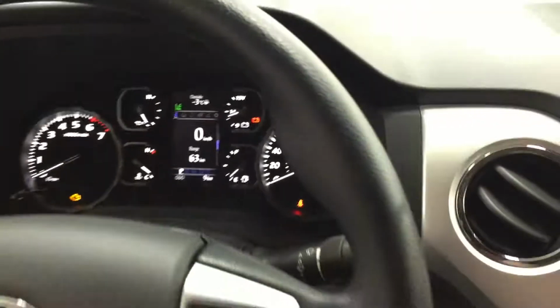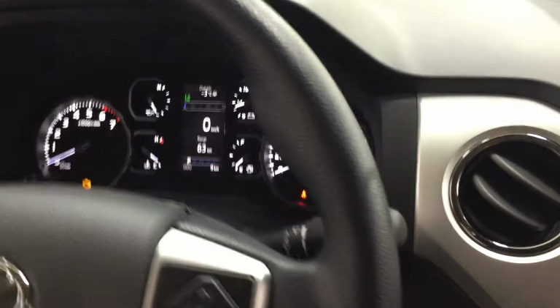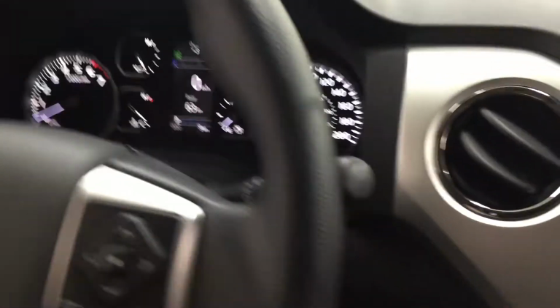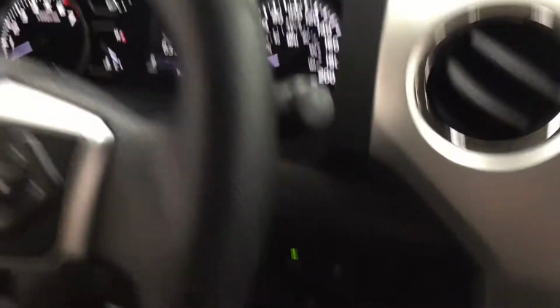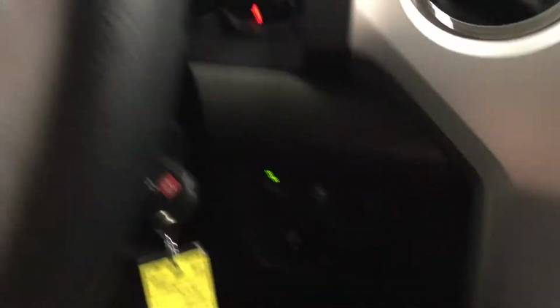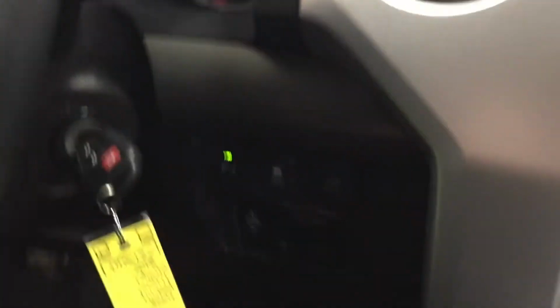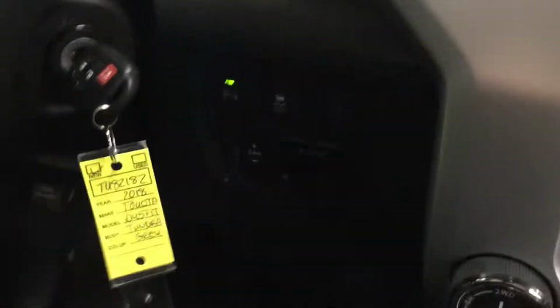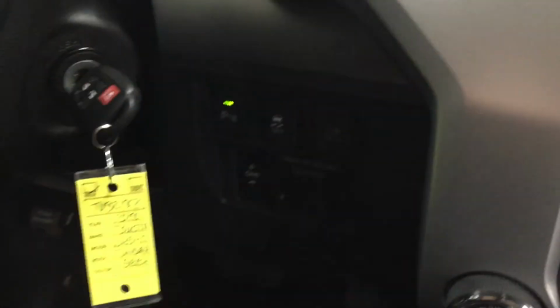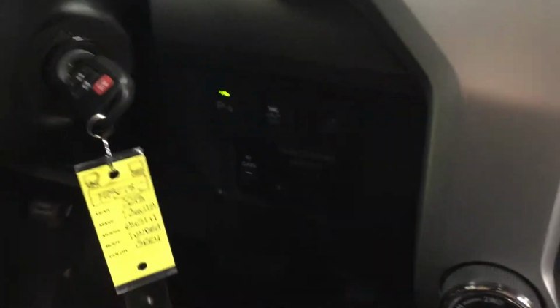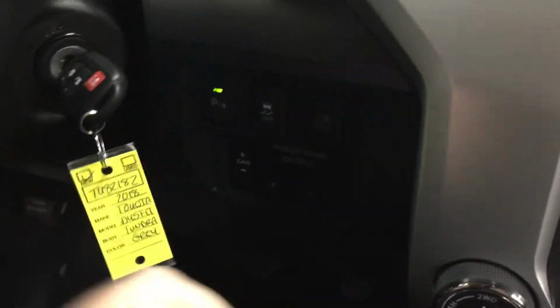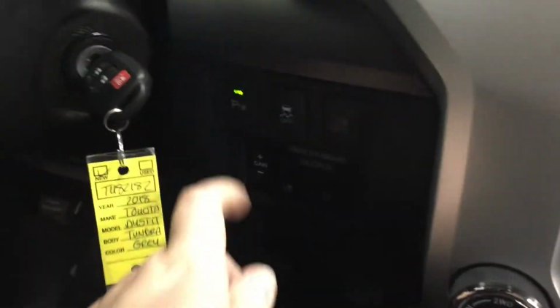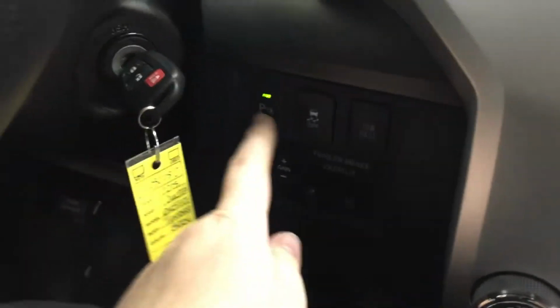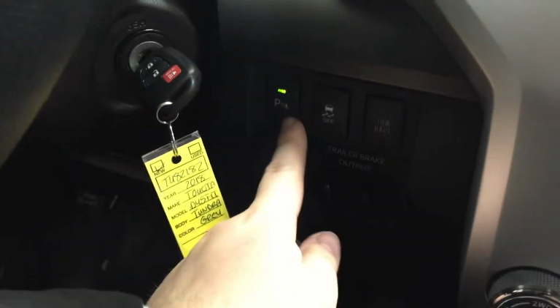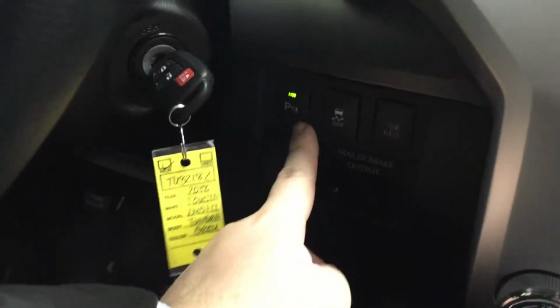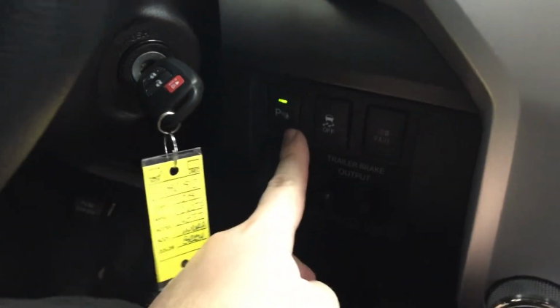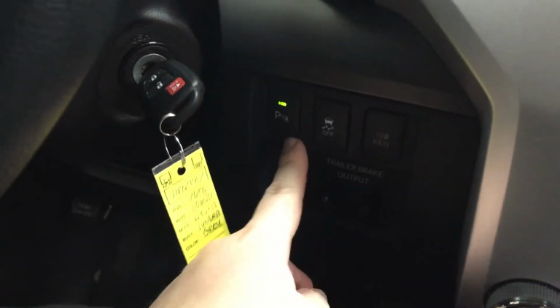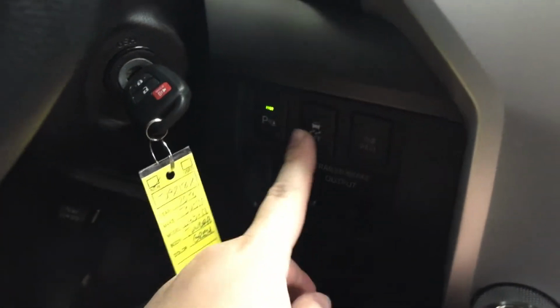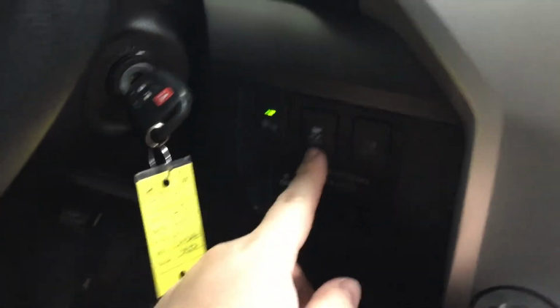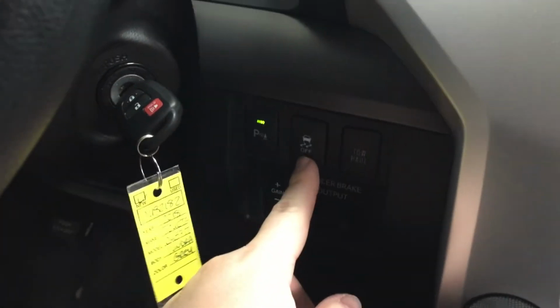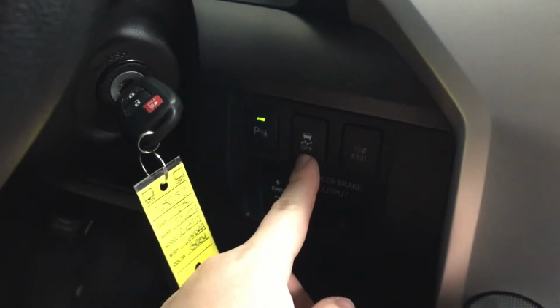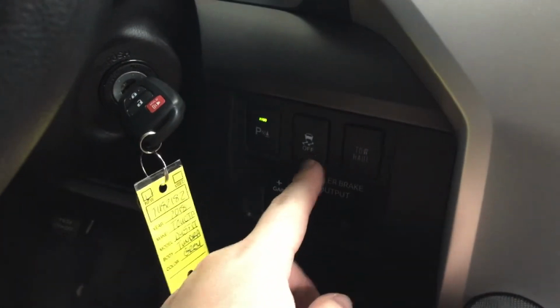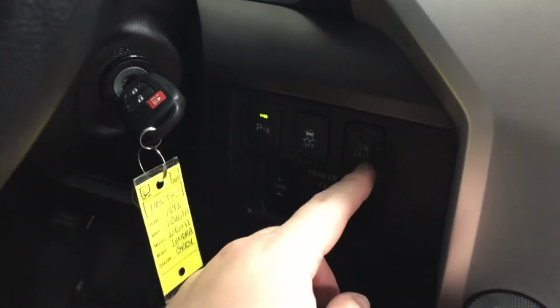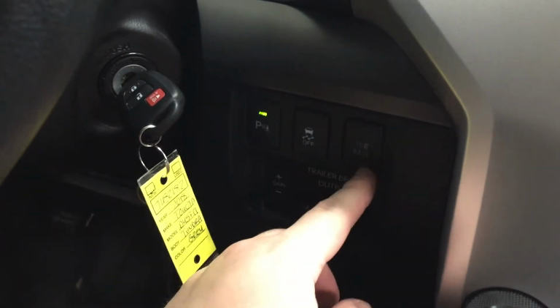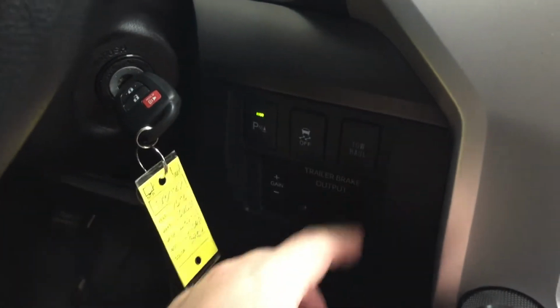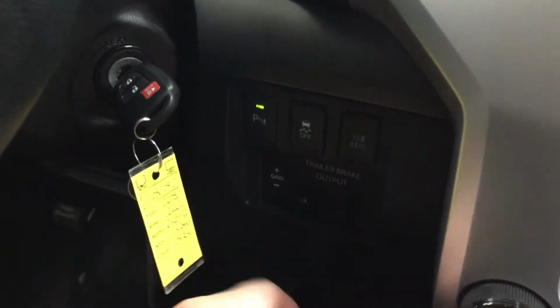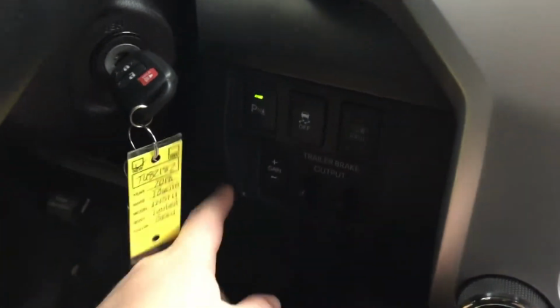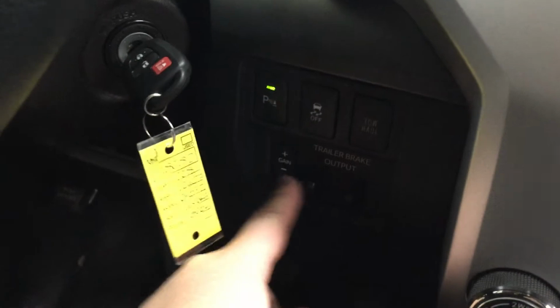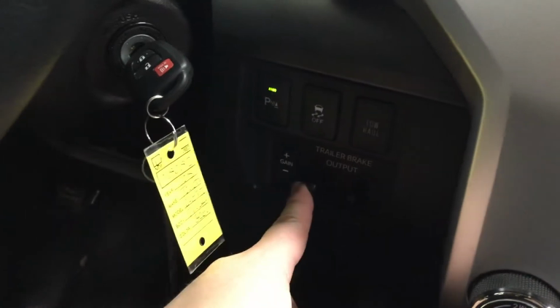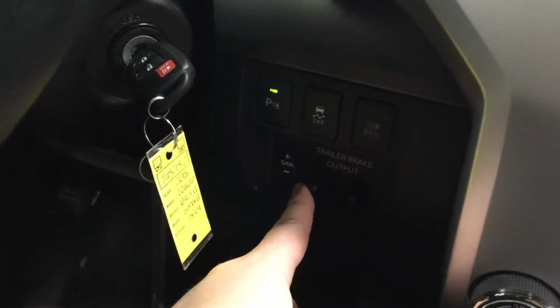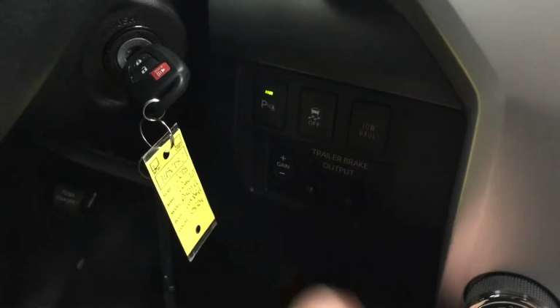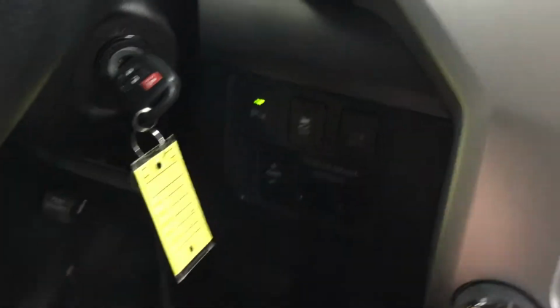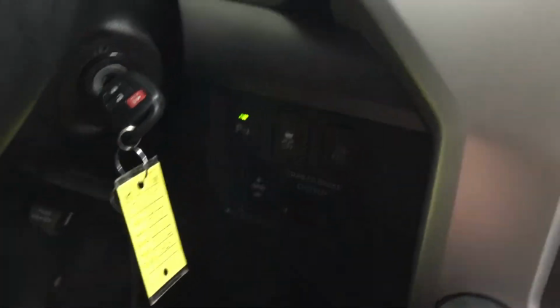Over on your right-hand side you're going to see your parking sensors on and off, traction control on and off, tow haul, and then you have your trailer brake.